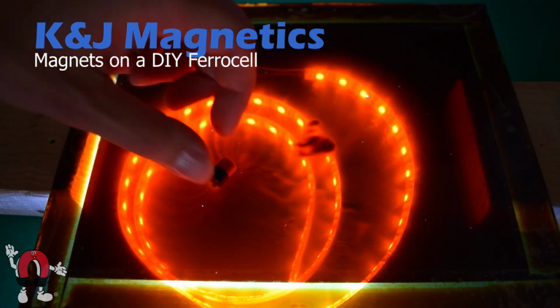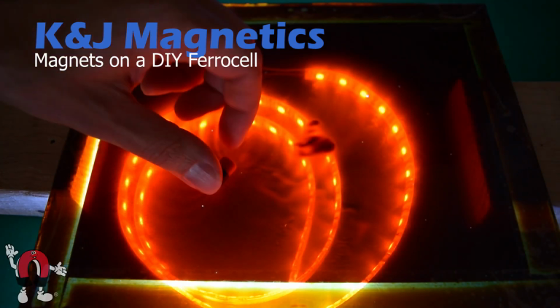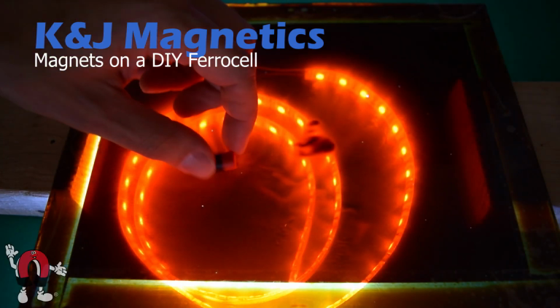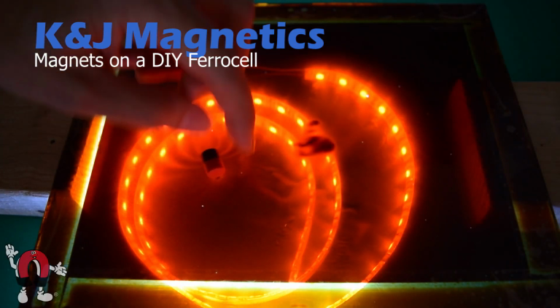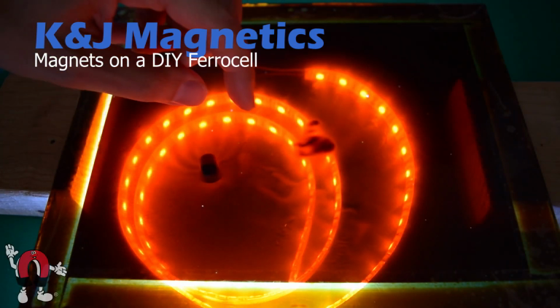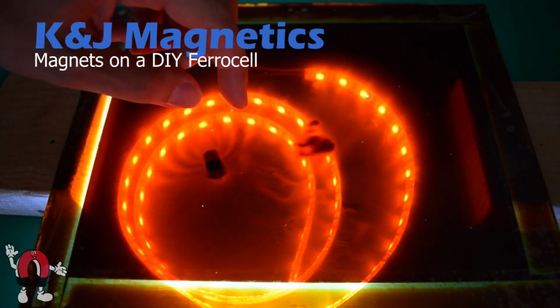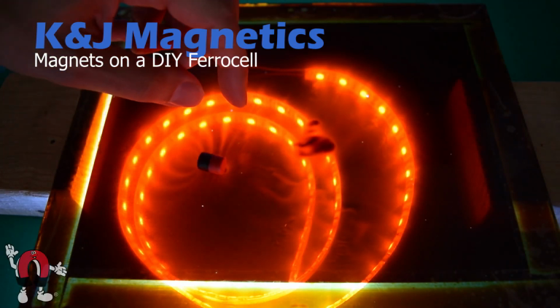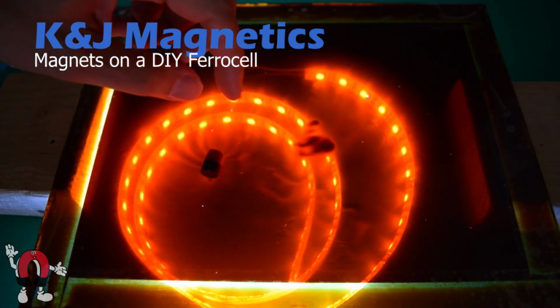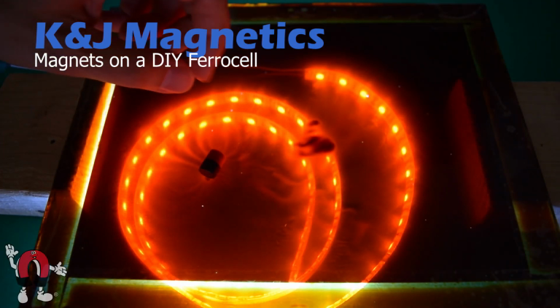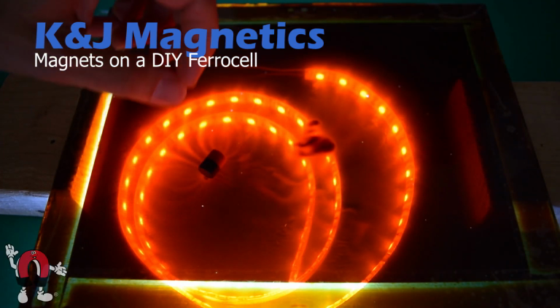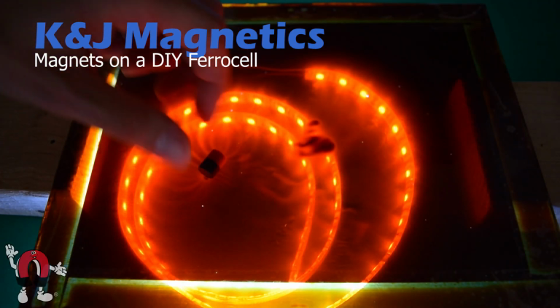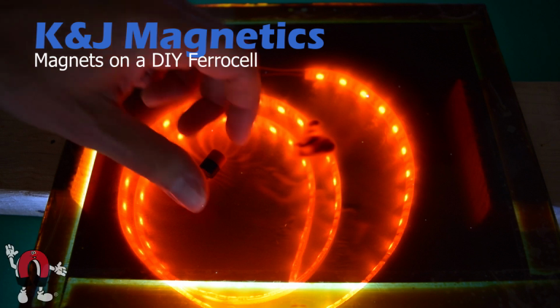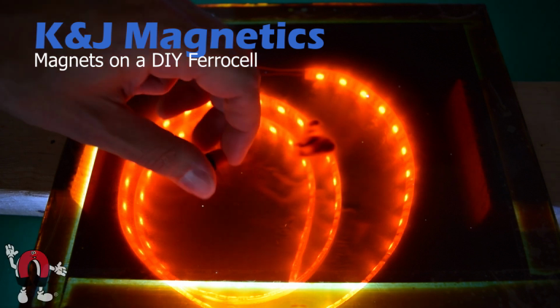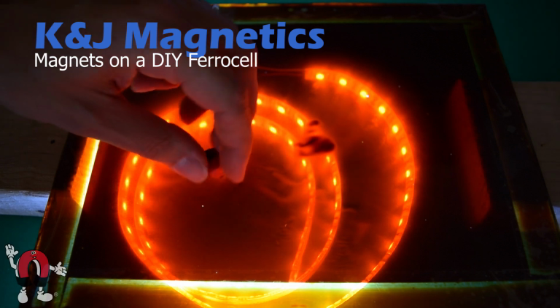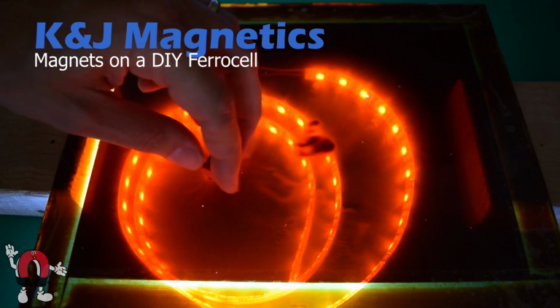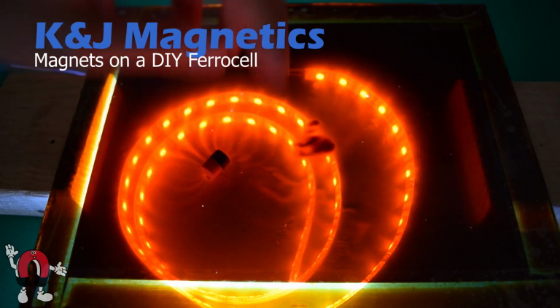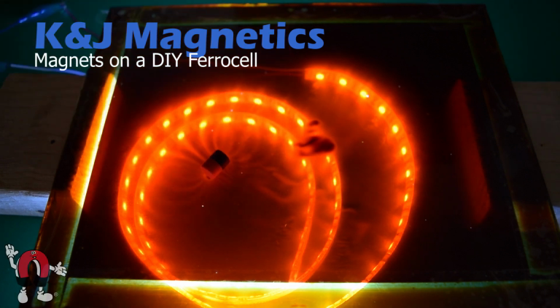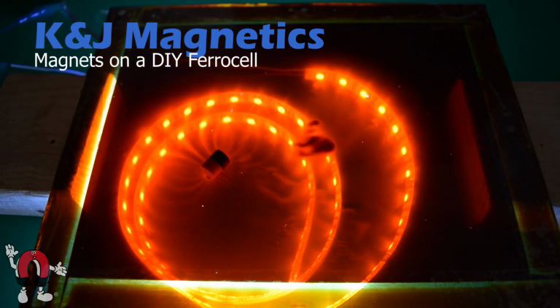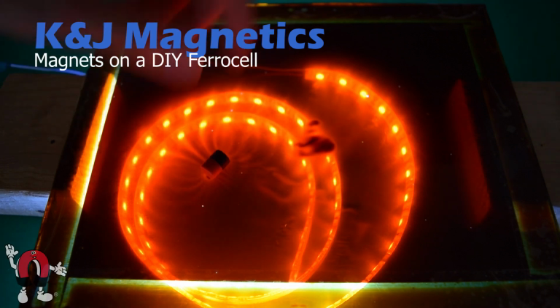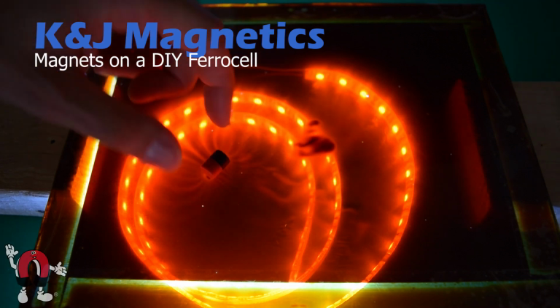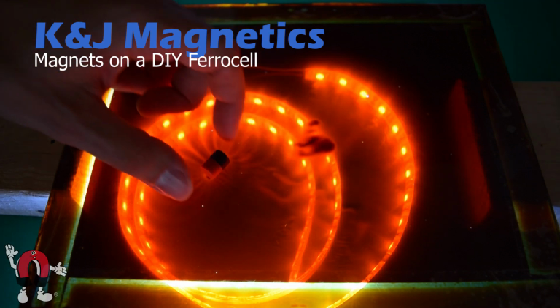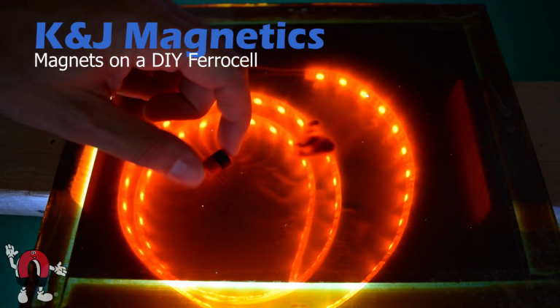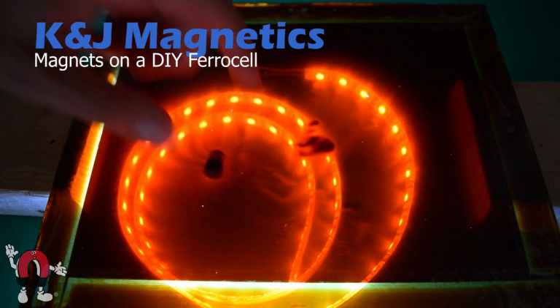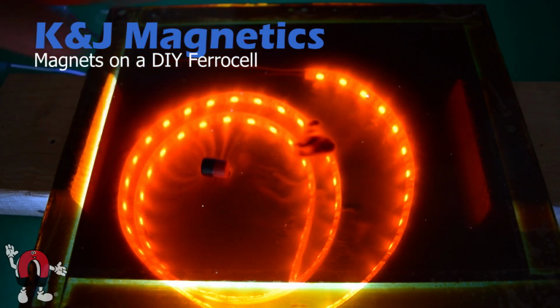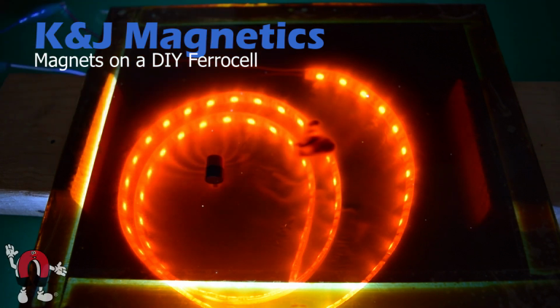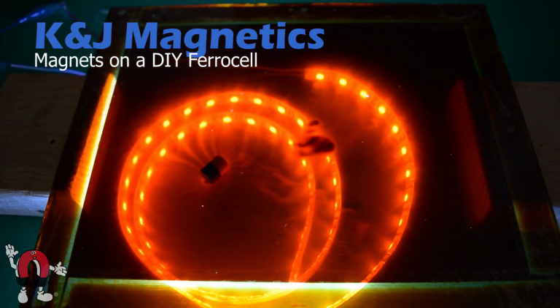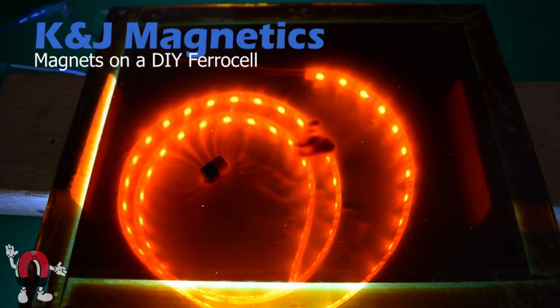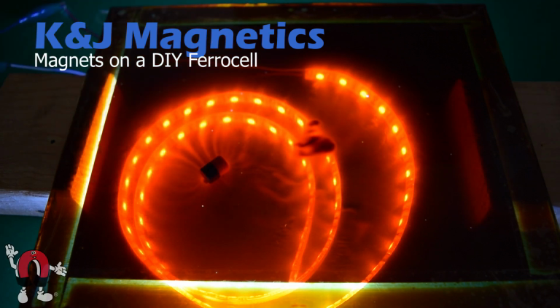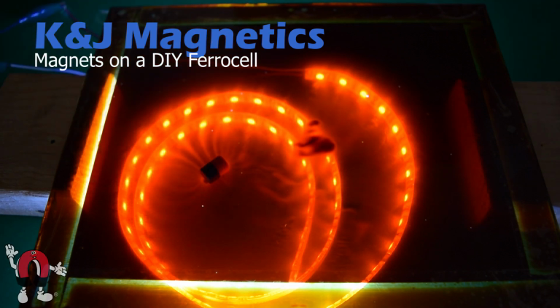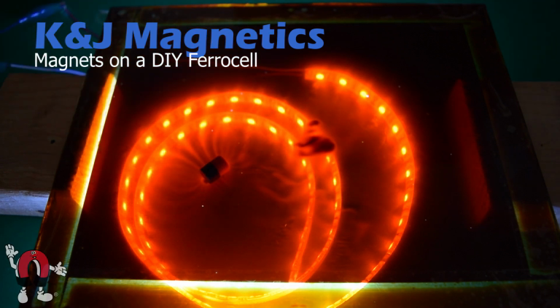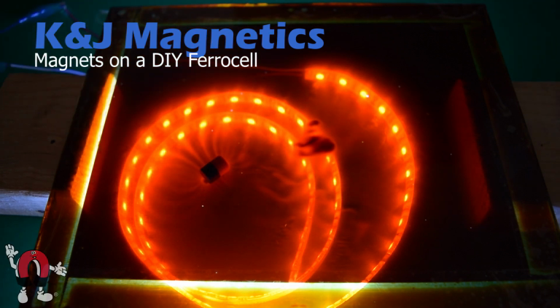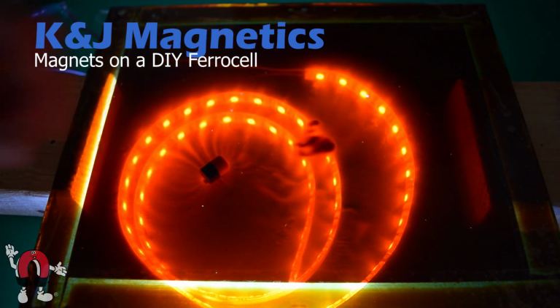Here's another simple cylinder magnet. It's kind of small so the field lines are weak, but you can see it pretty clearly.